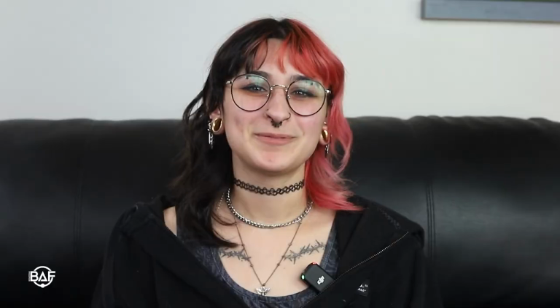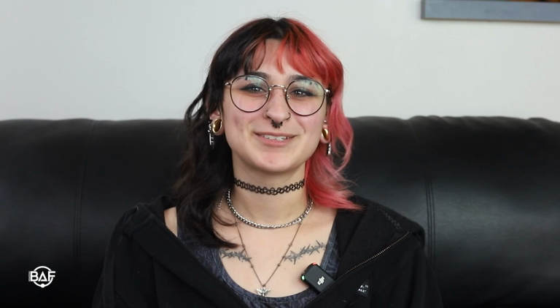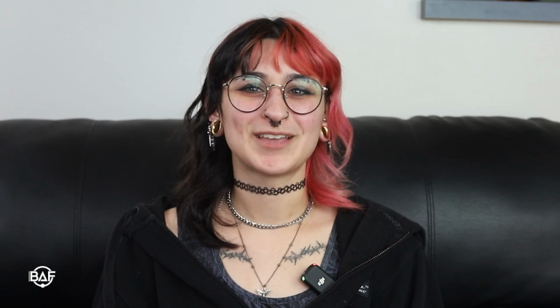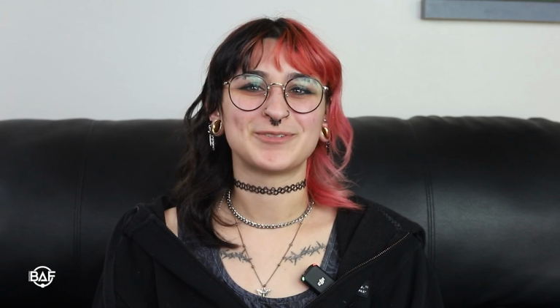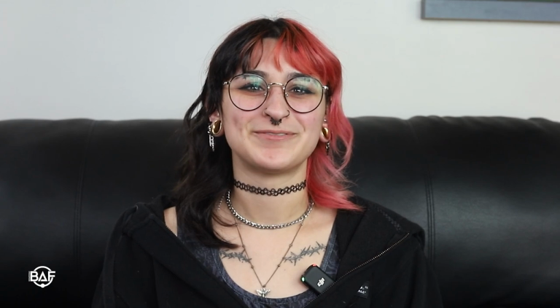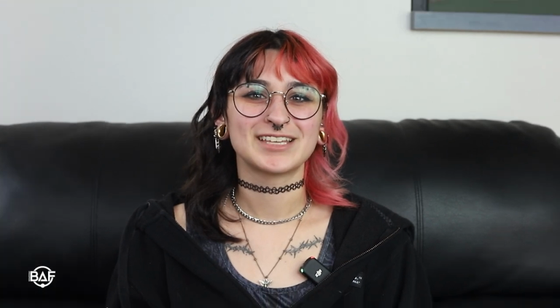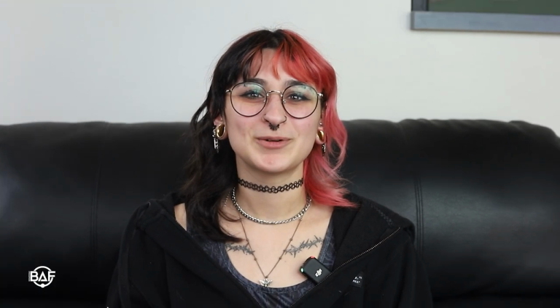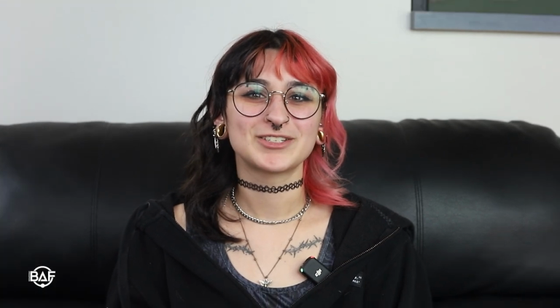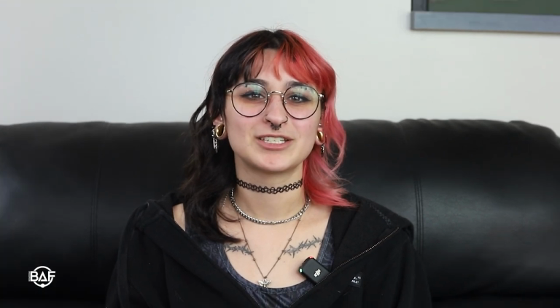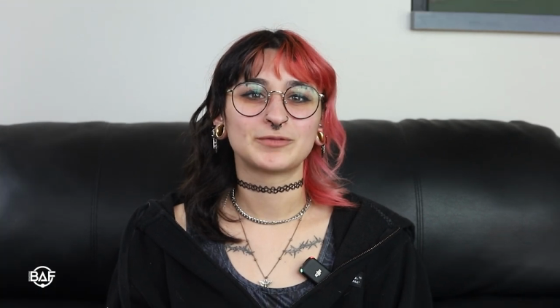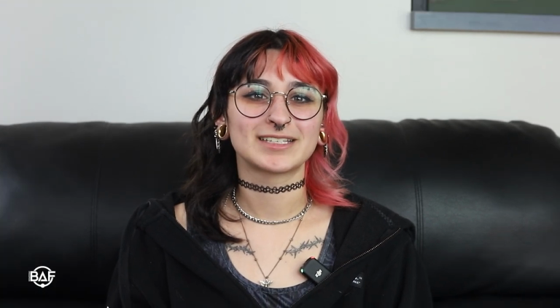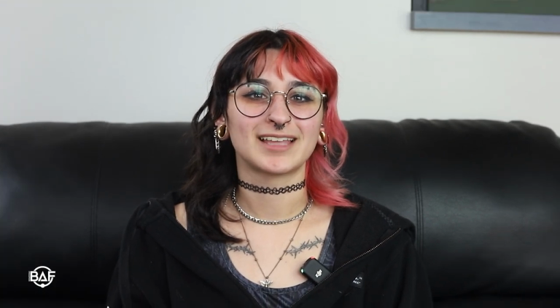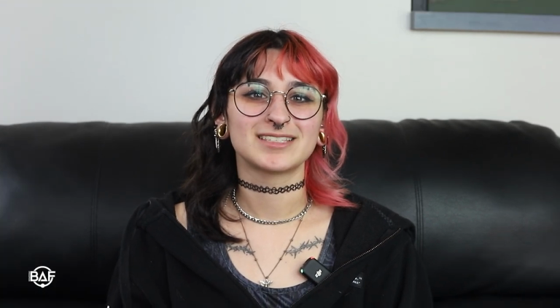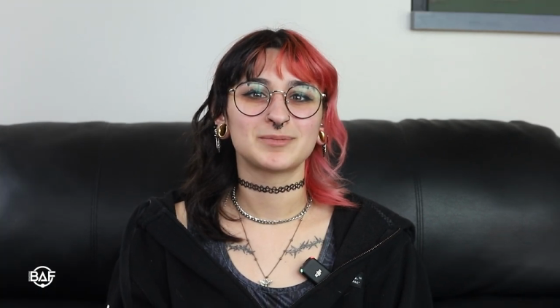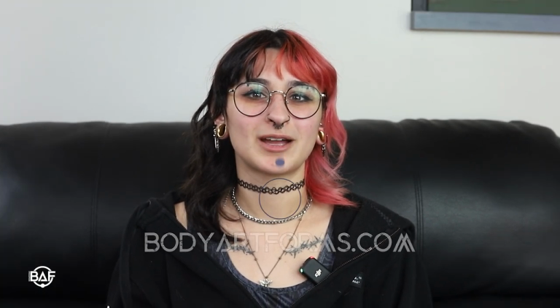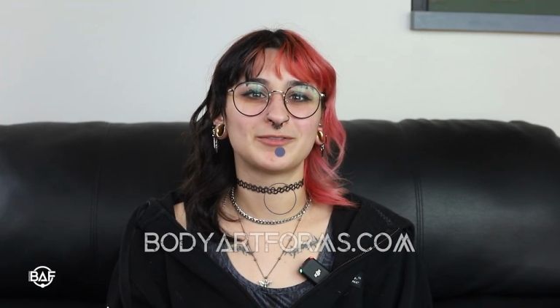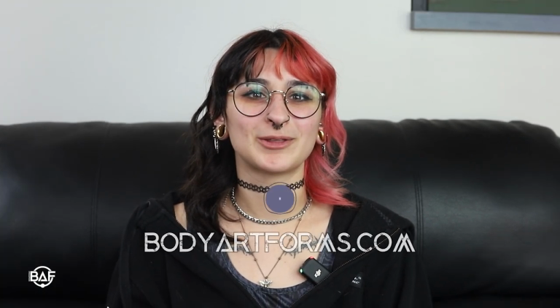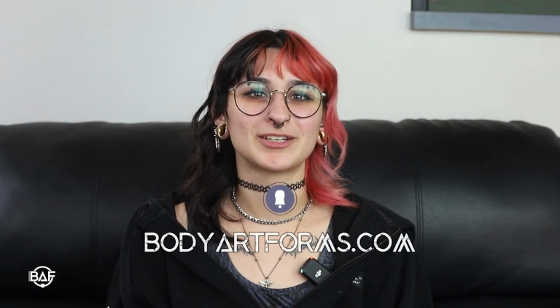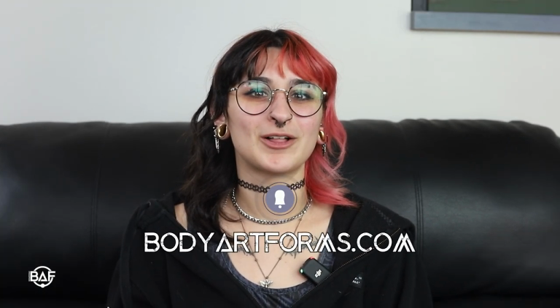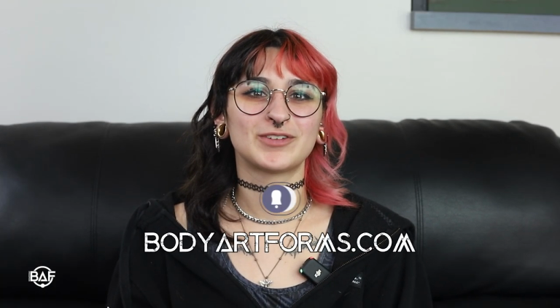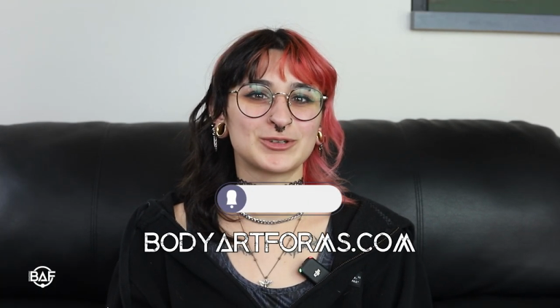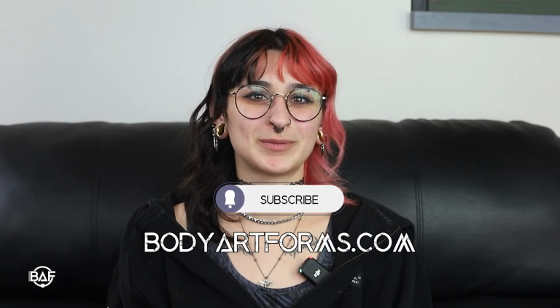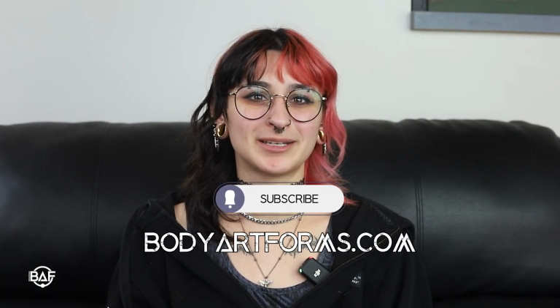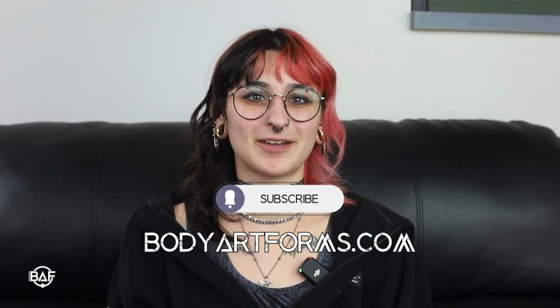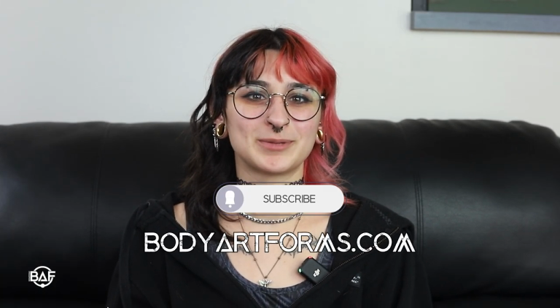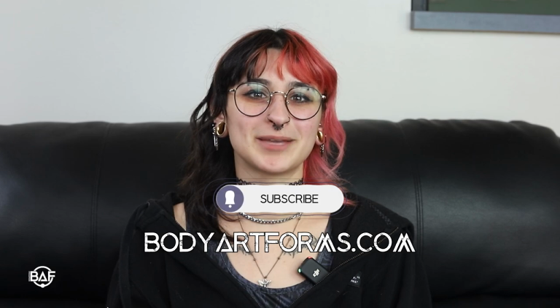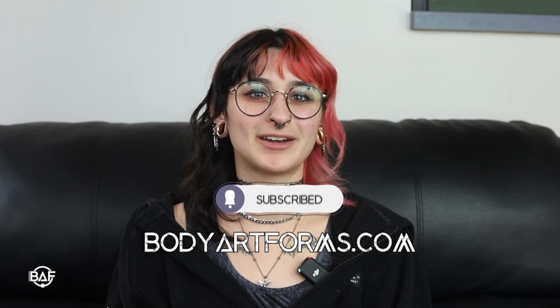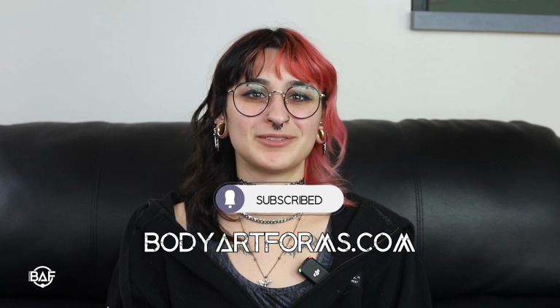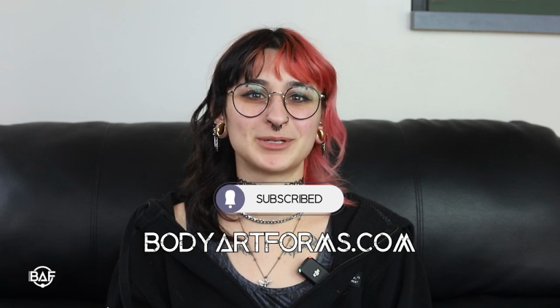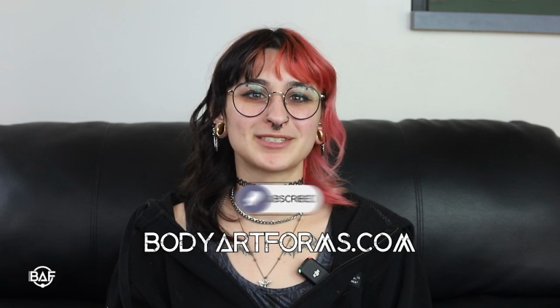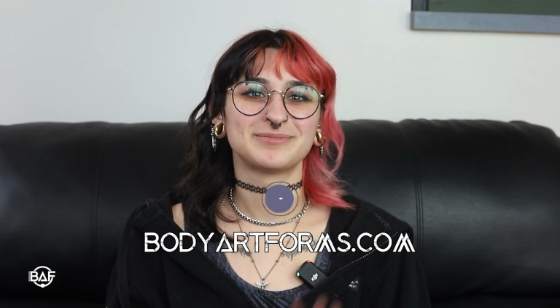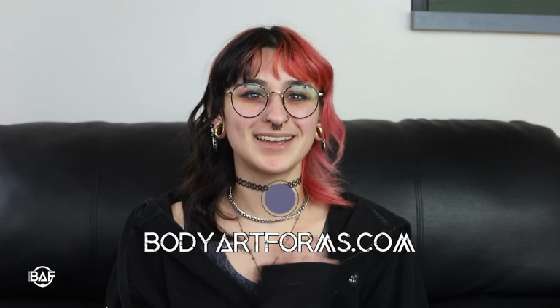We hope this was helpful. Thanks for watching and don't forget to like and subscribe and follow us on all of our social media platforms at Body Art Forms. Bye!